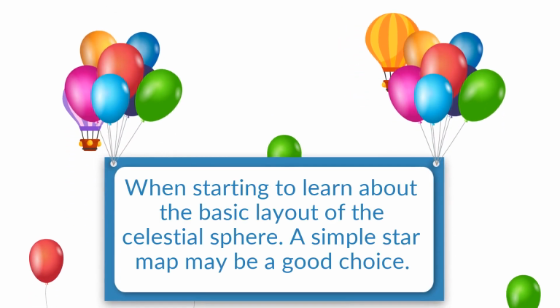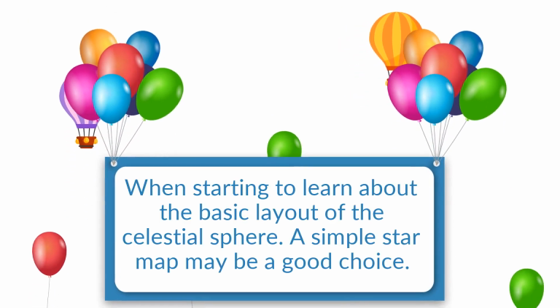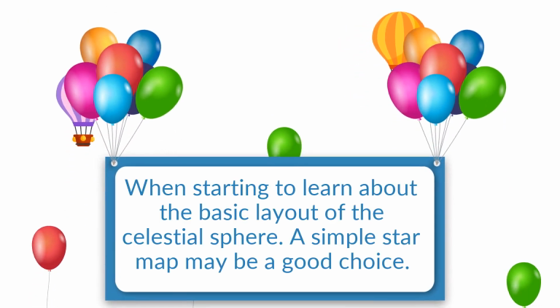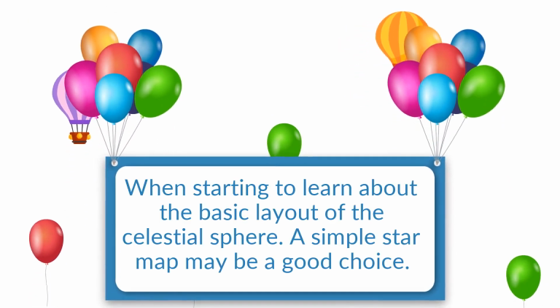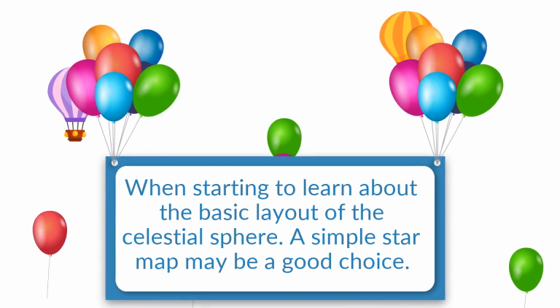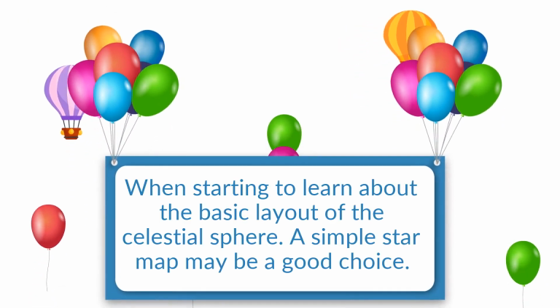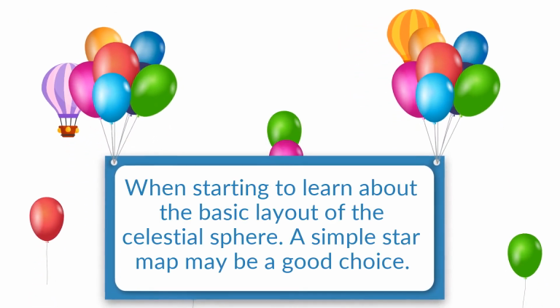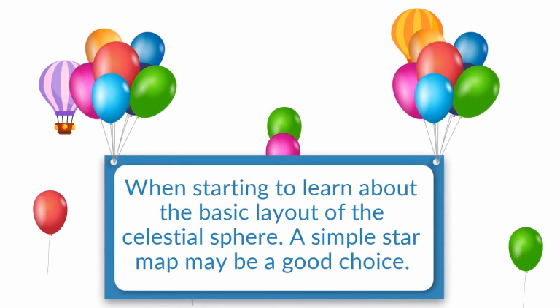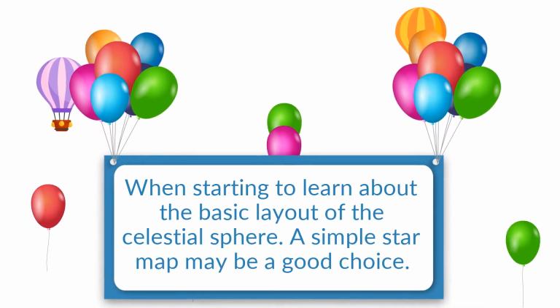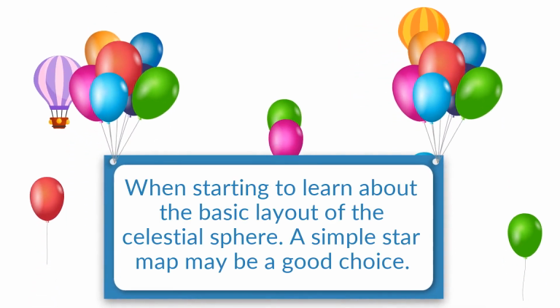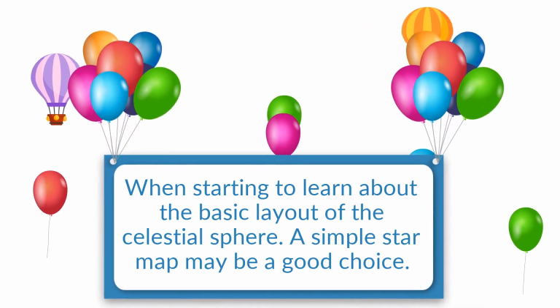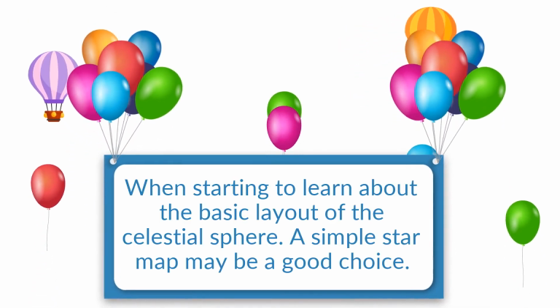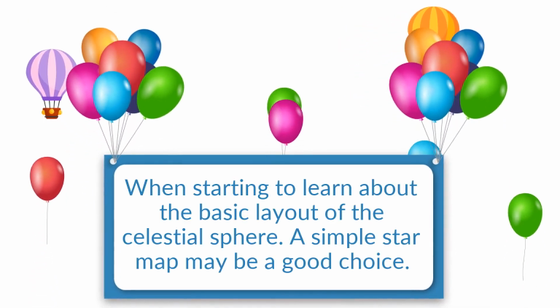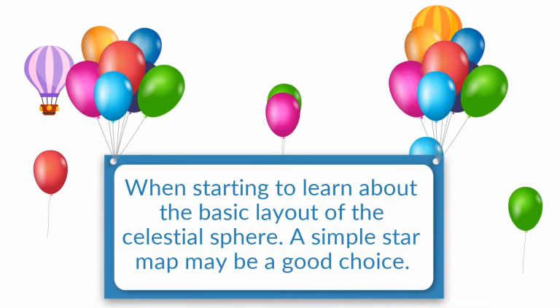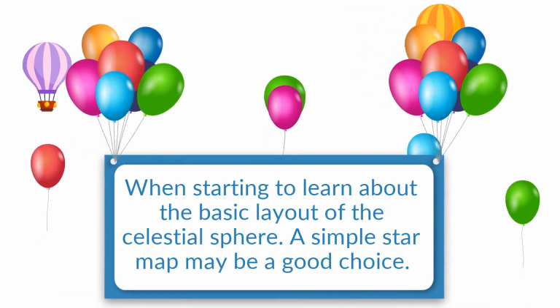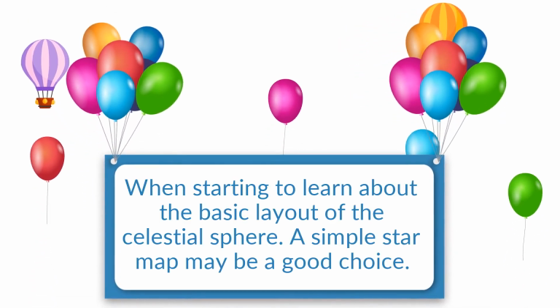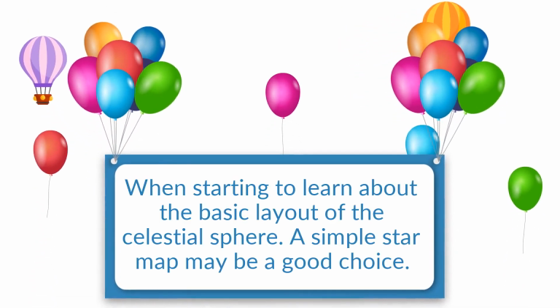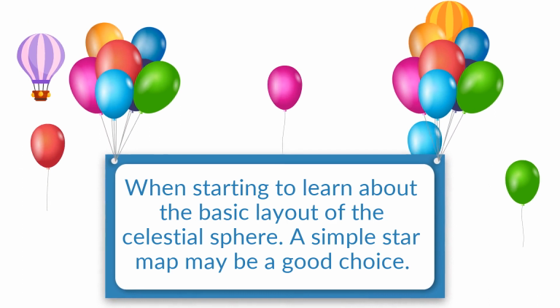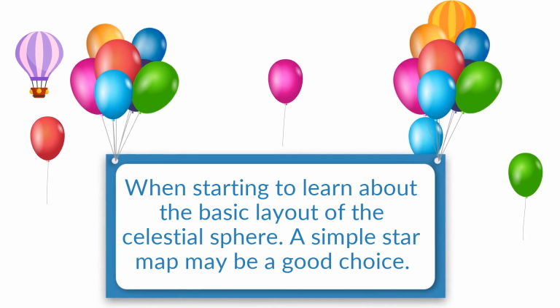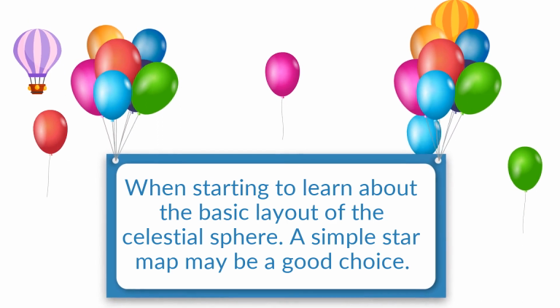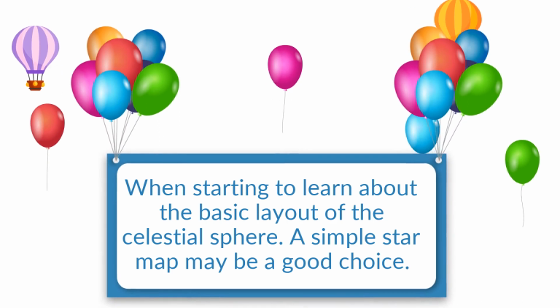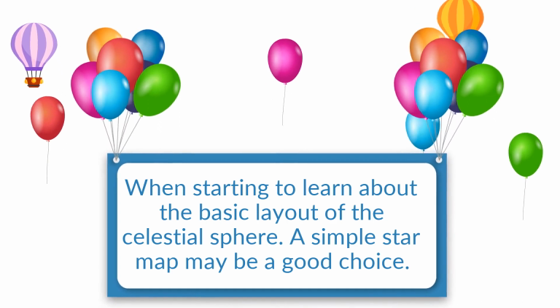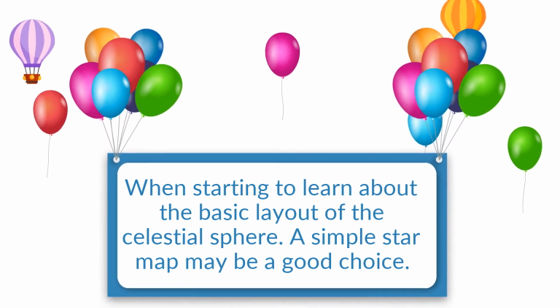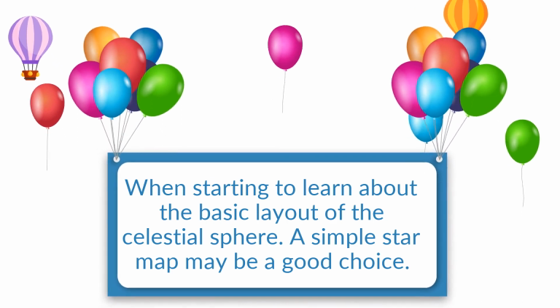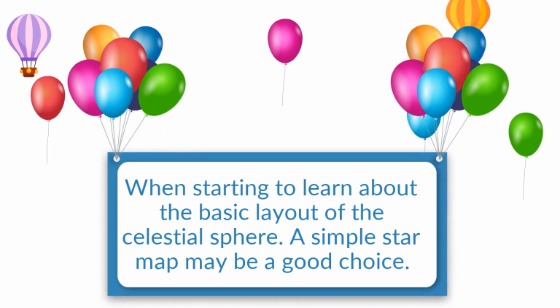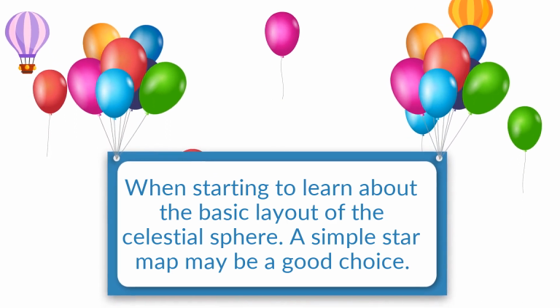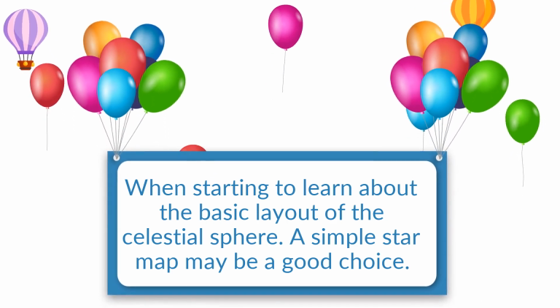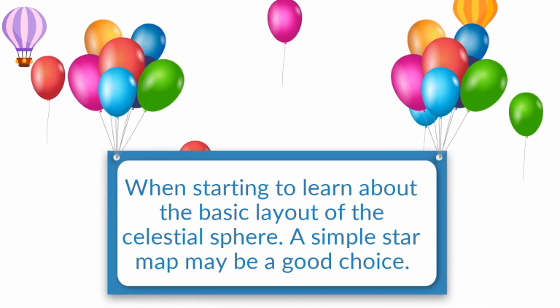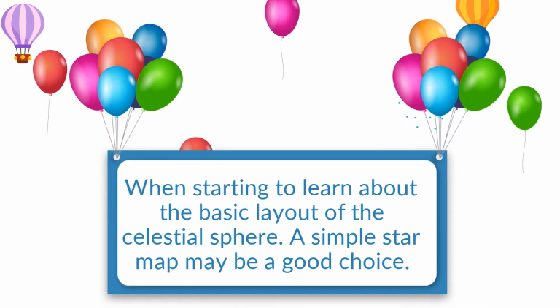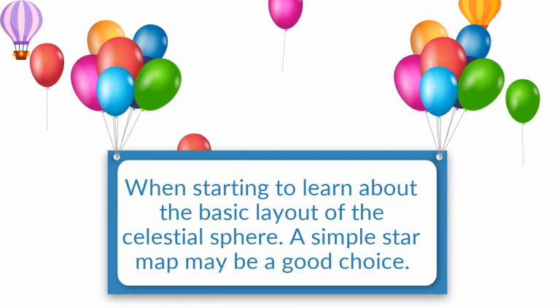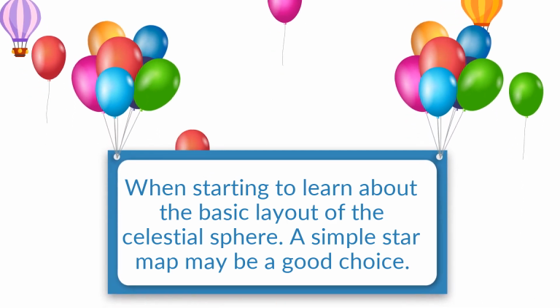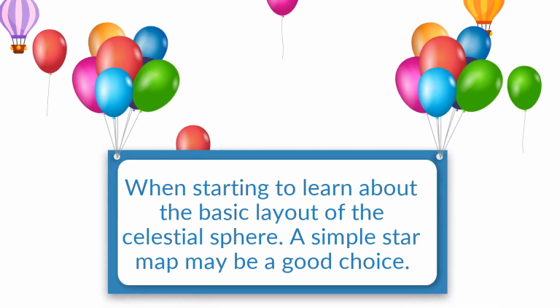When starting to learn about the basic layout of the celestial sphere, a simple star map may be a good choice.